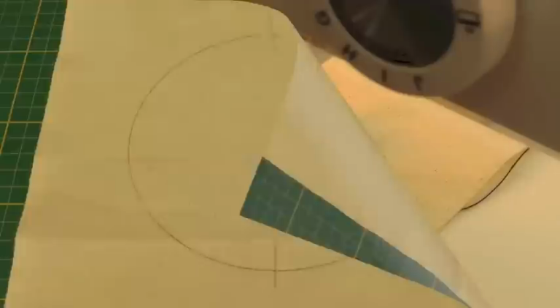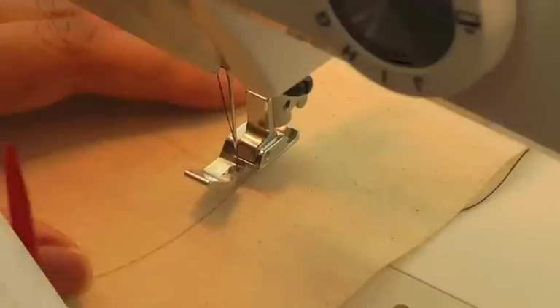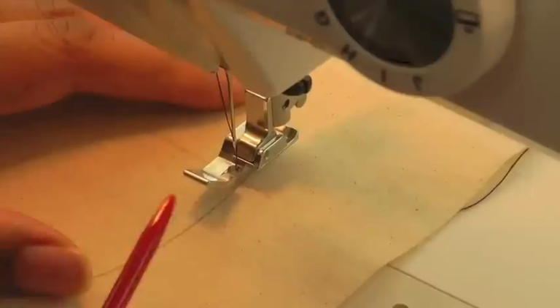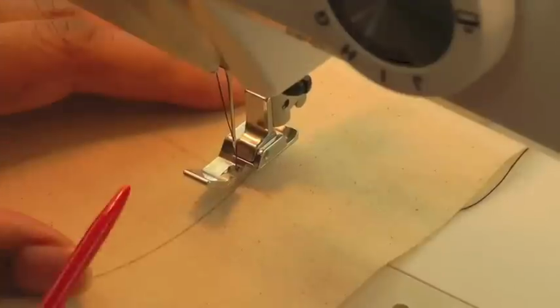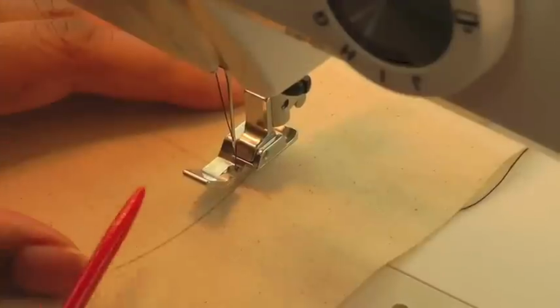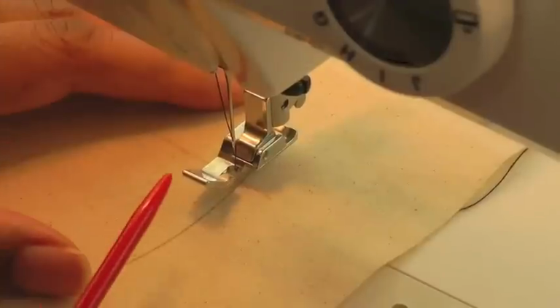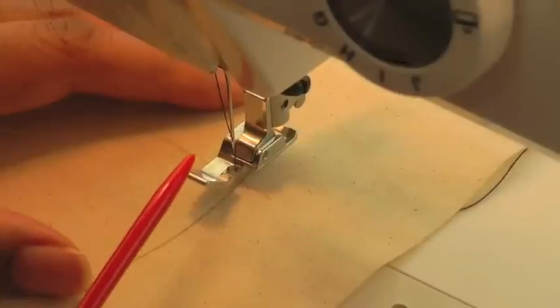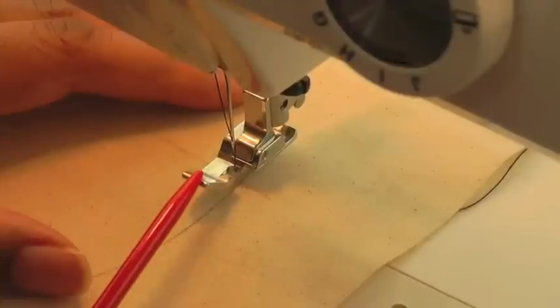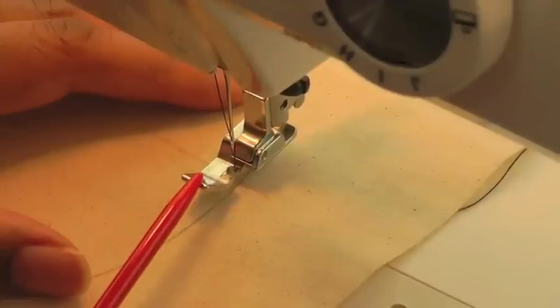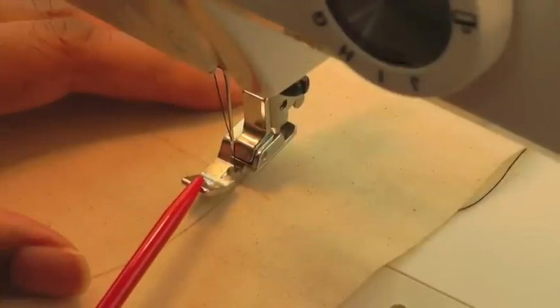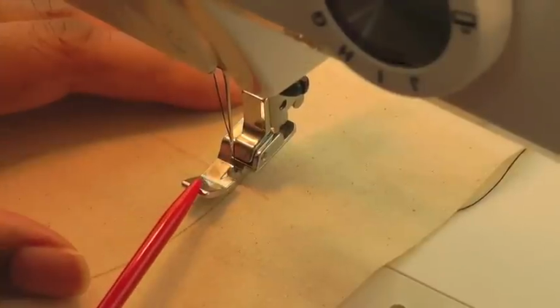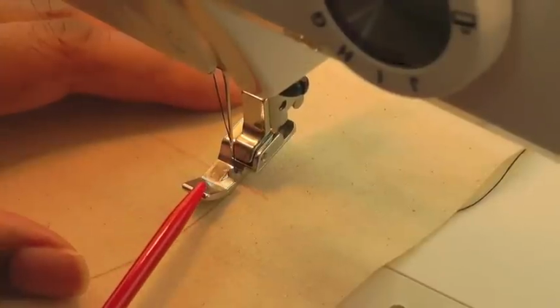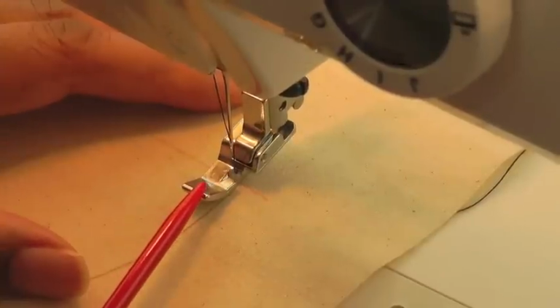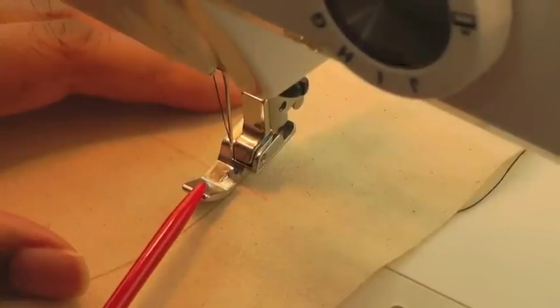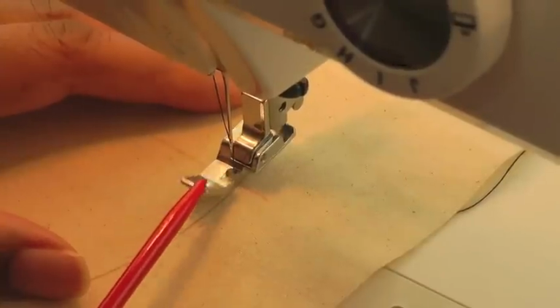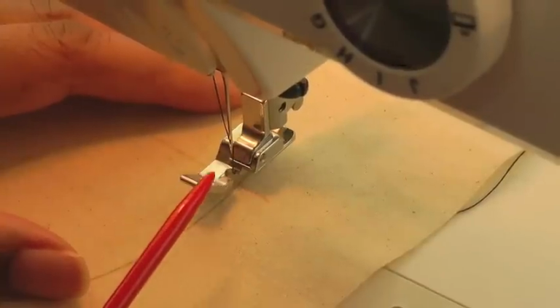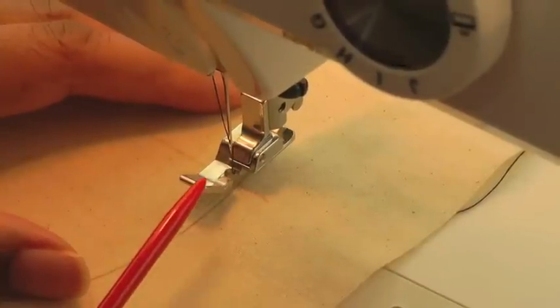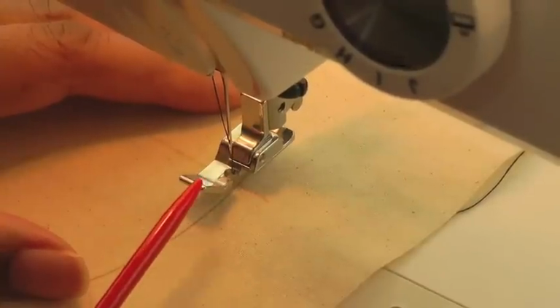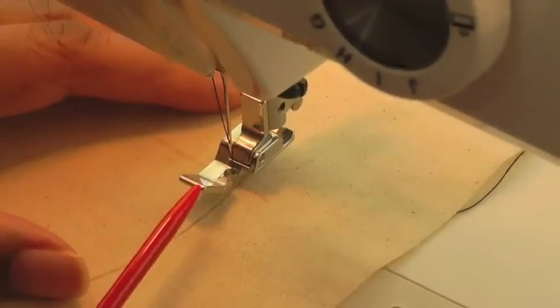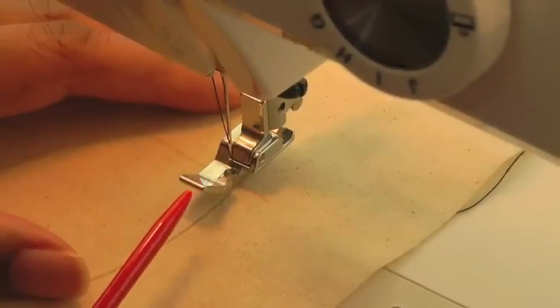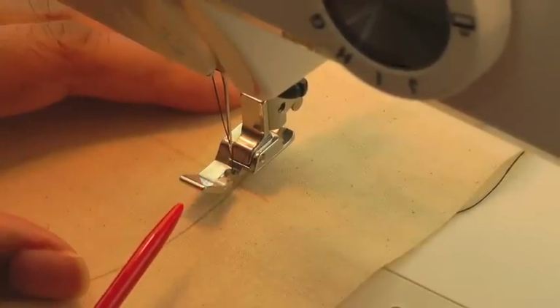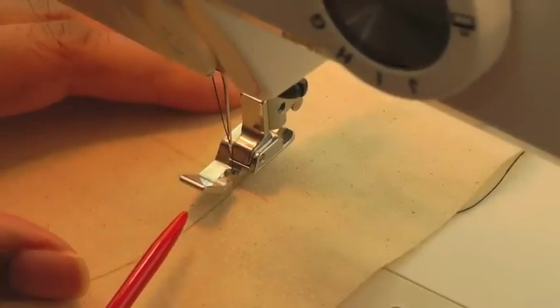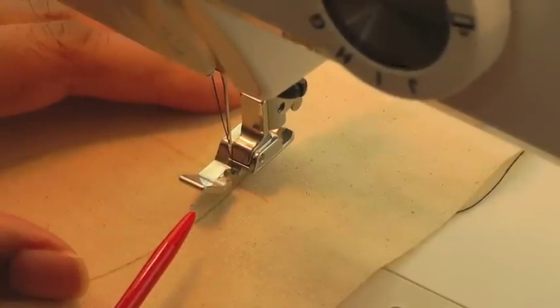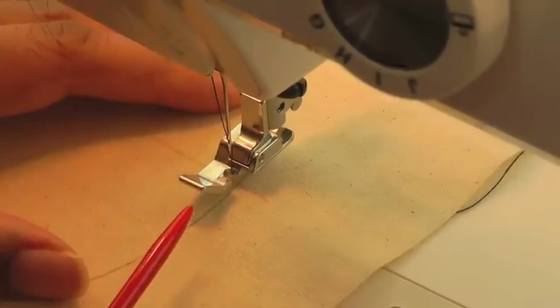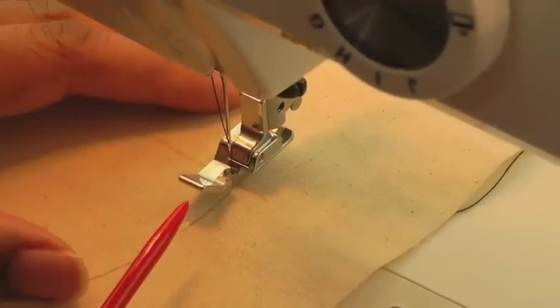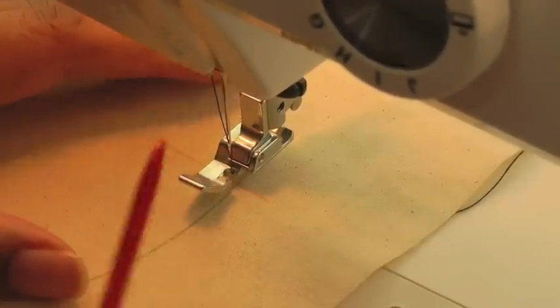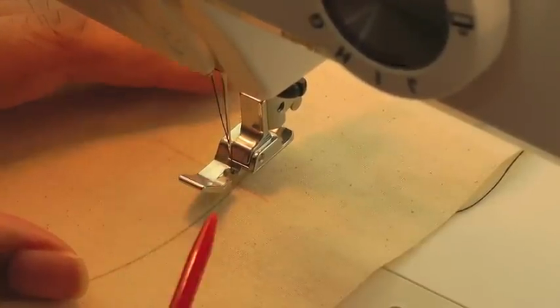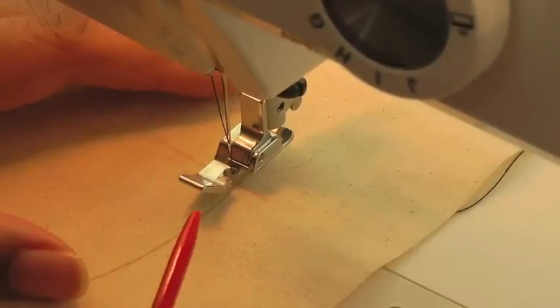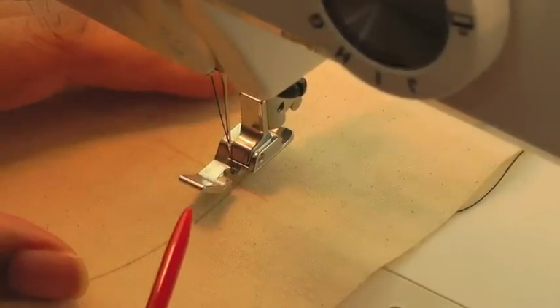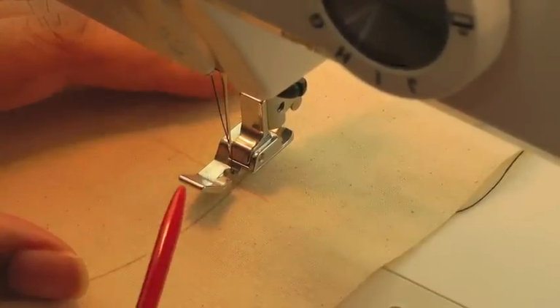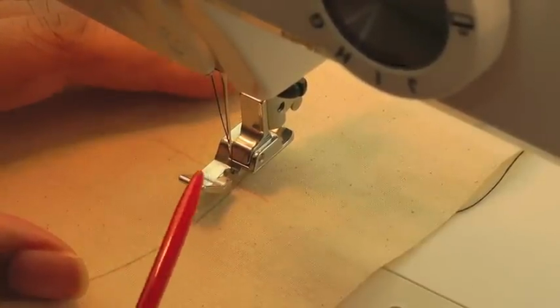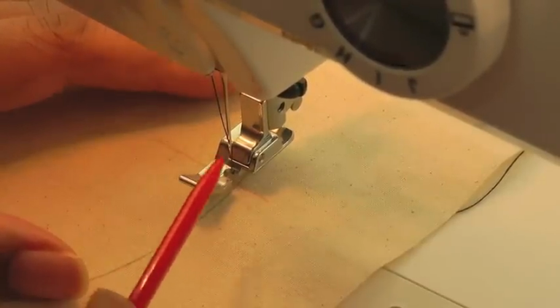I'm using a zipper foot here, which you can do if you wish, or a regular foot.